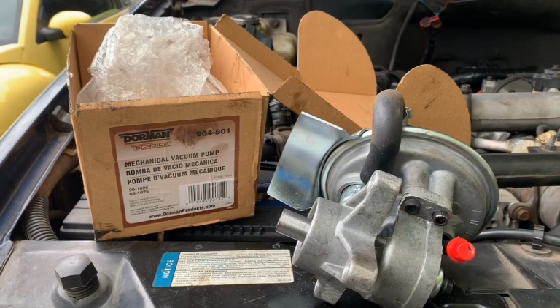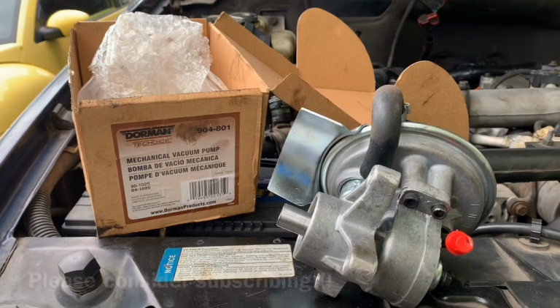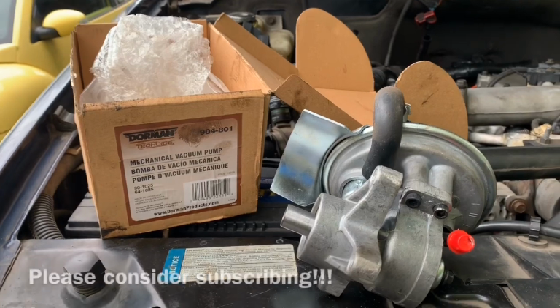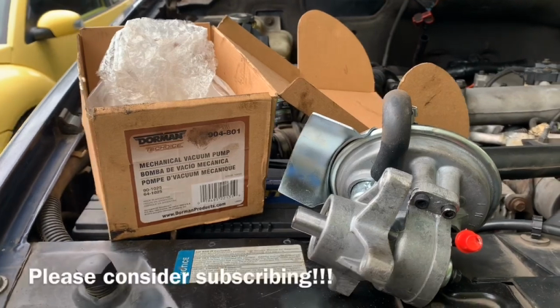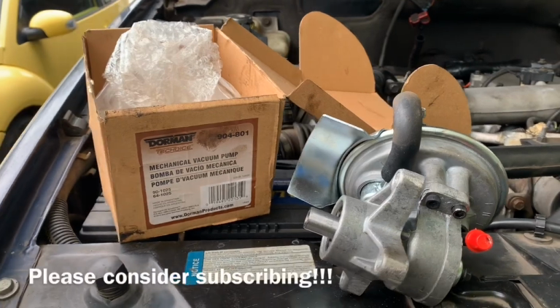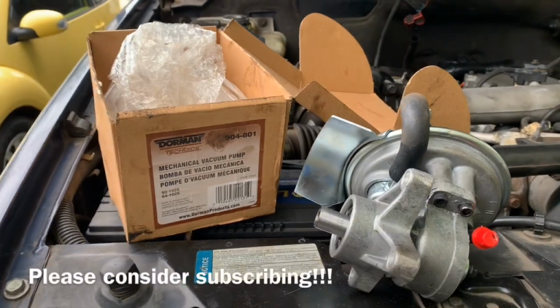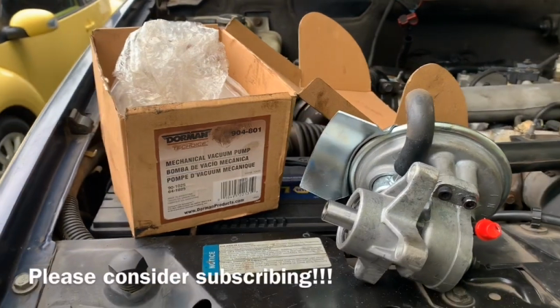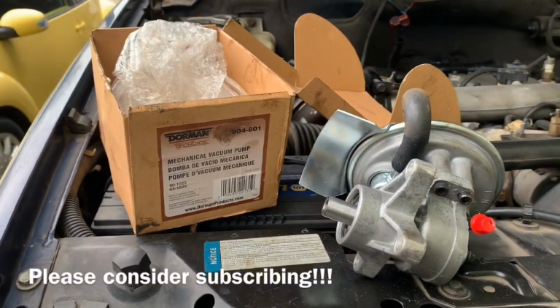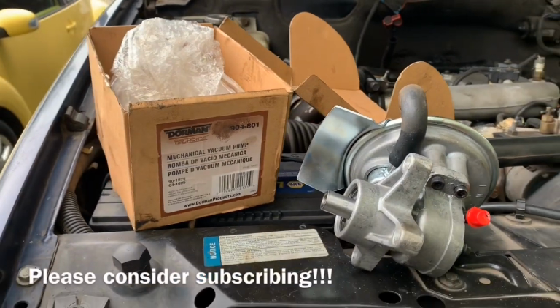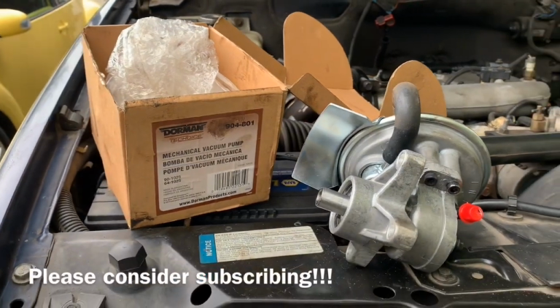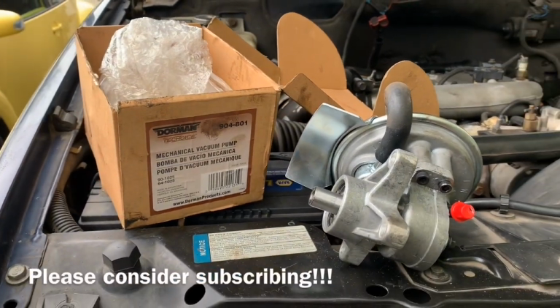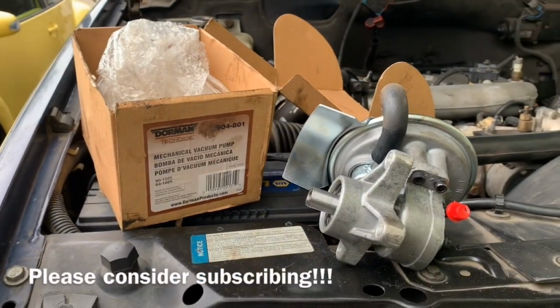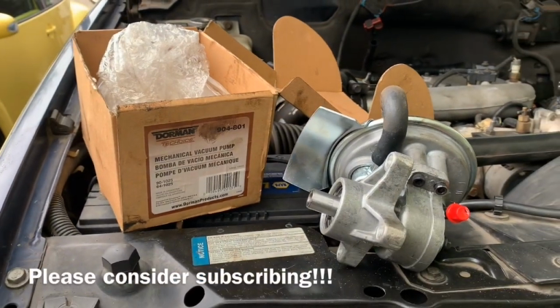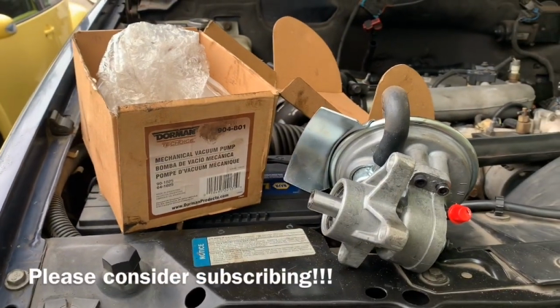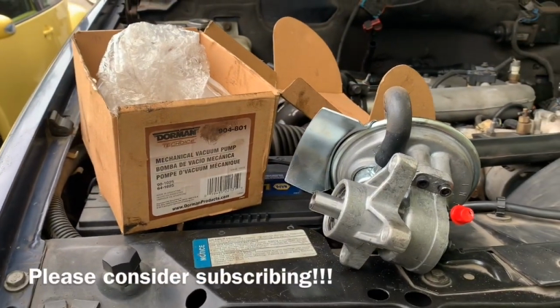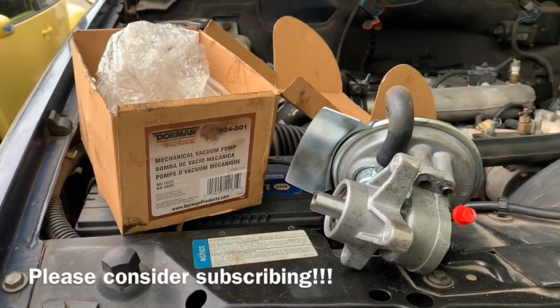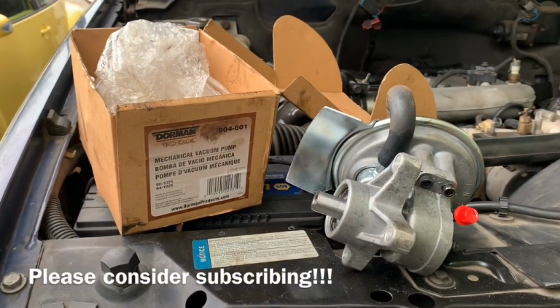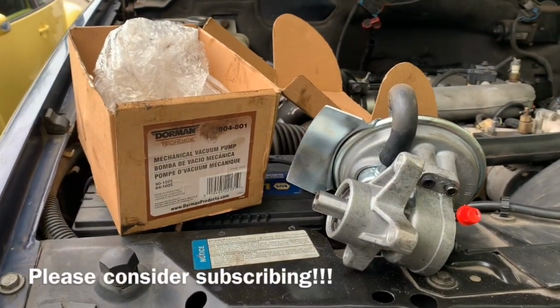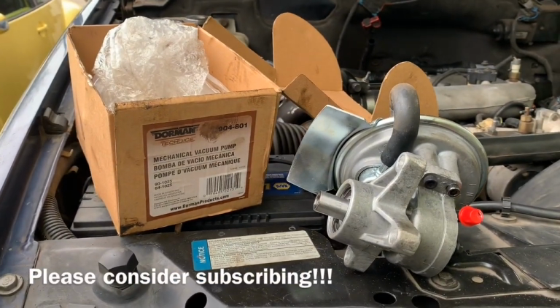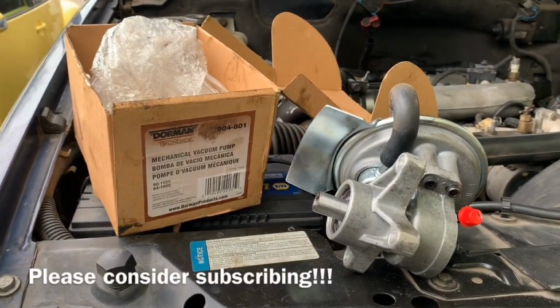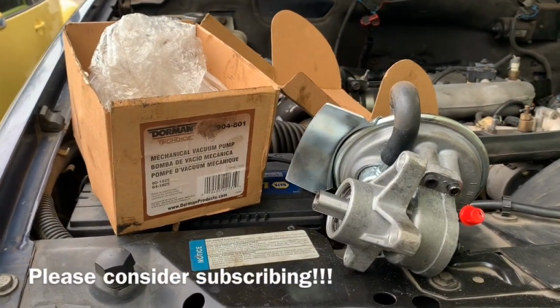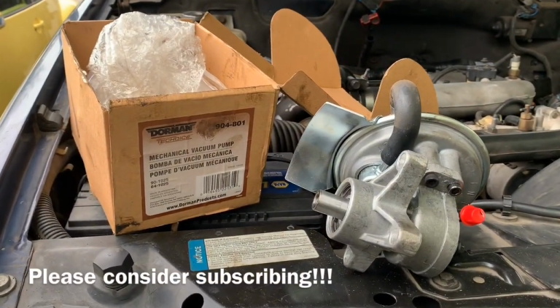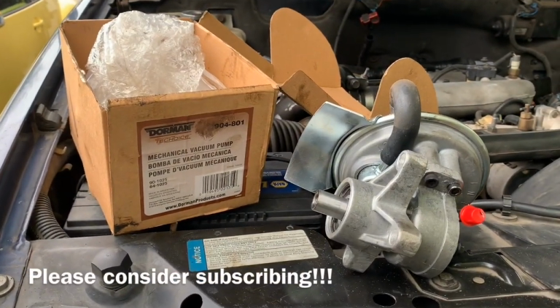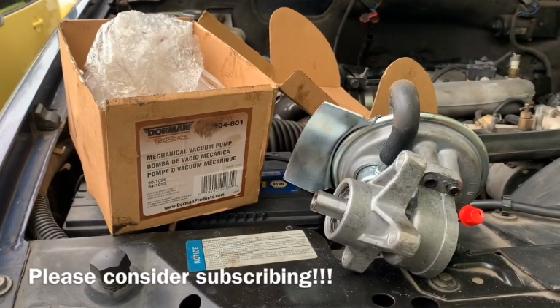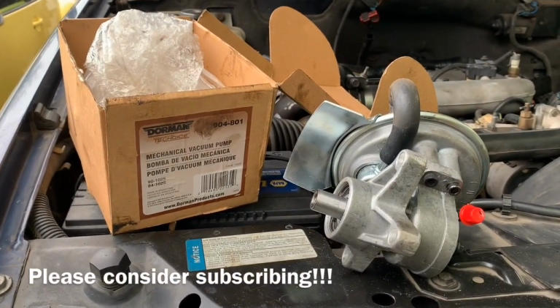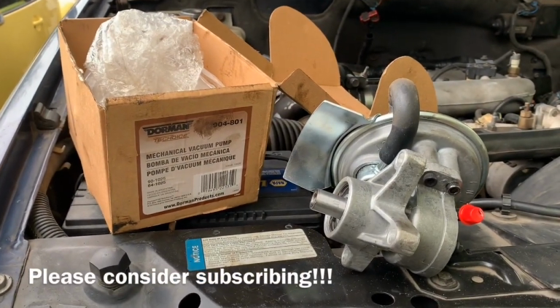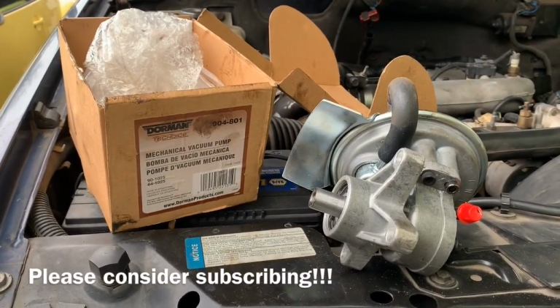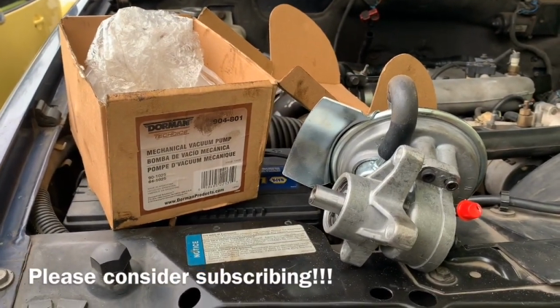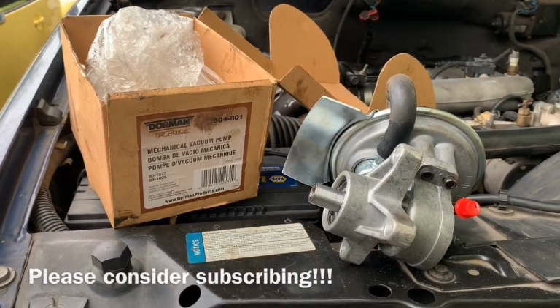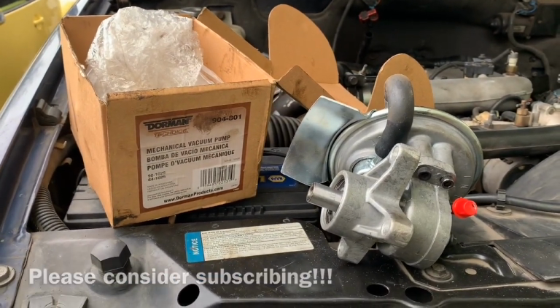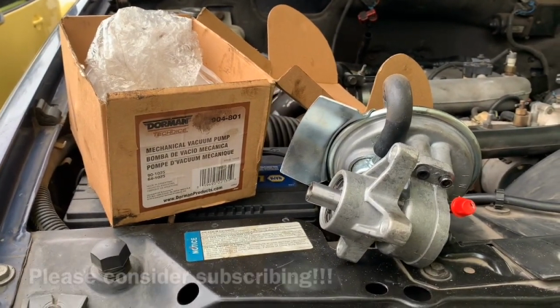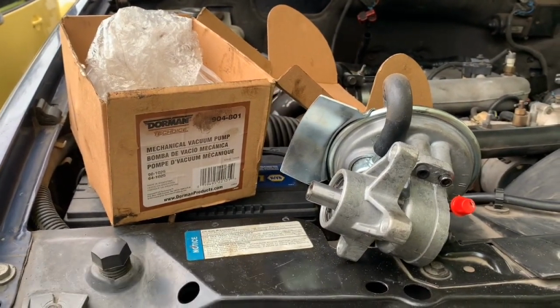Hey folks, good afternoon. This is Clay with Clay's AC and Auto Repair and Clay Motion here in Grand Rapids, Michigan, and this is the Clay Way.